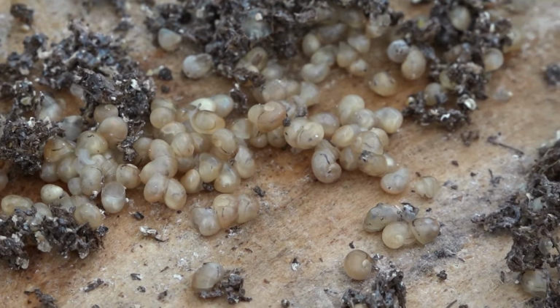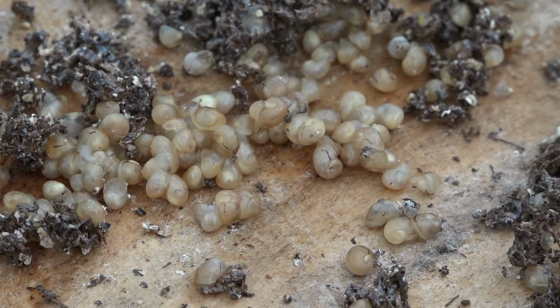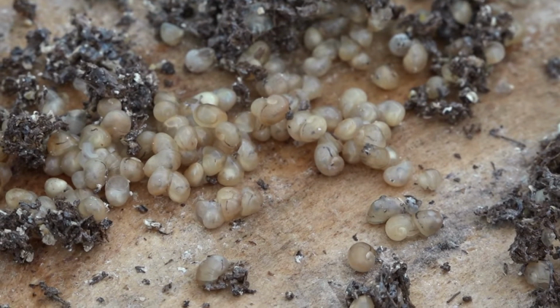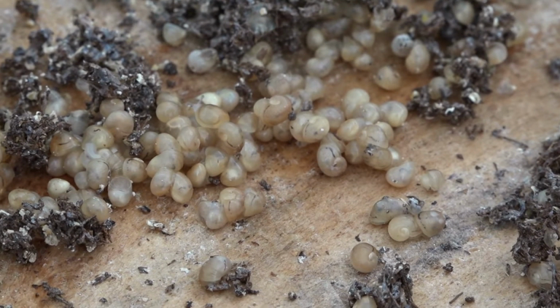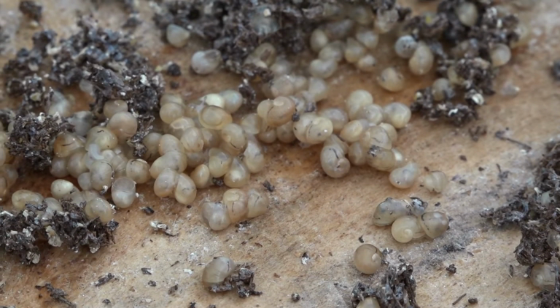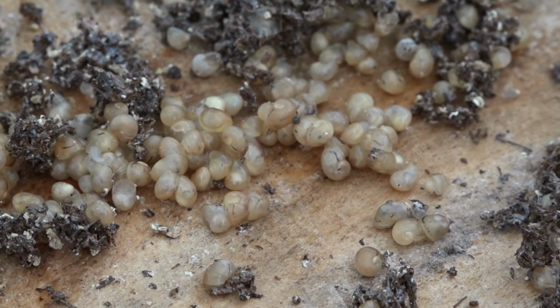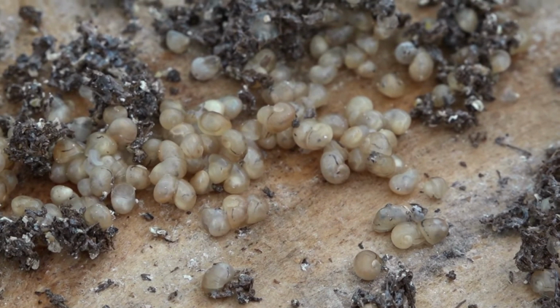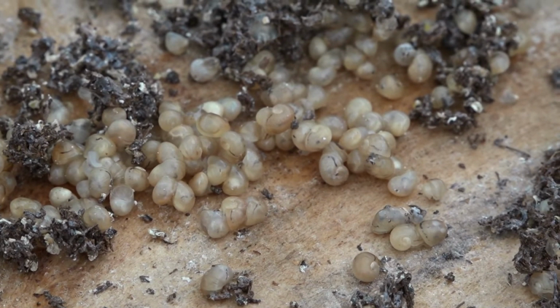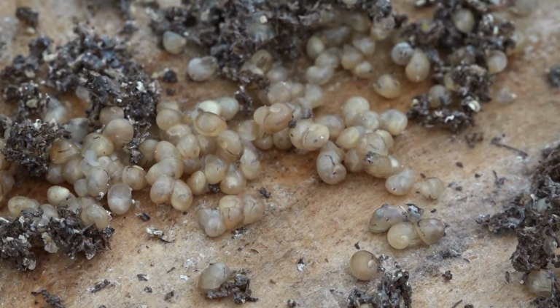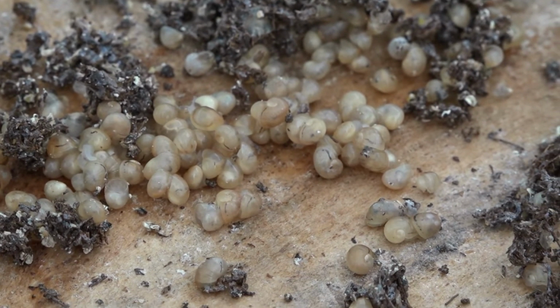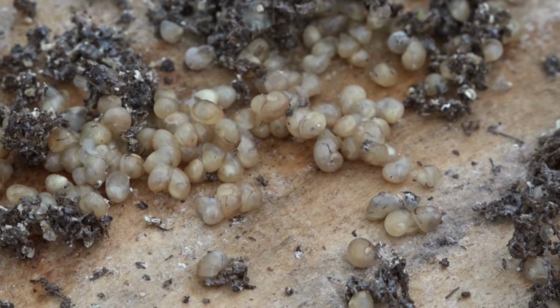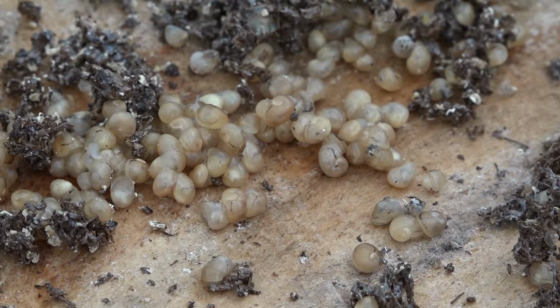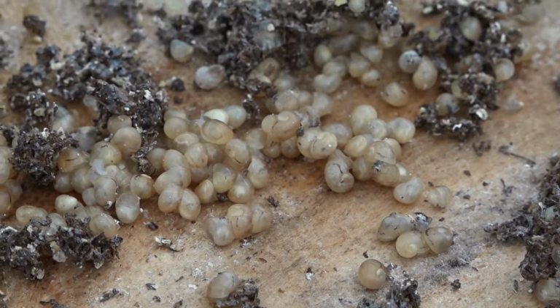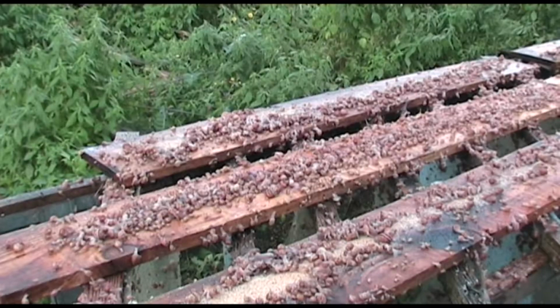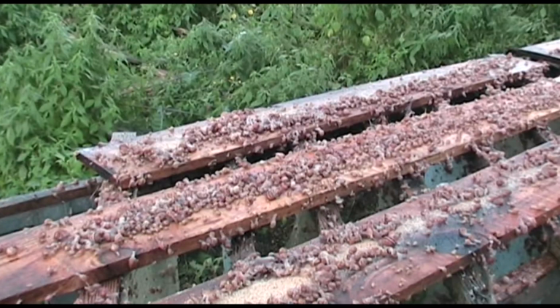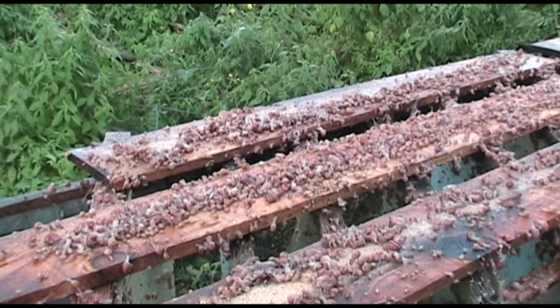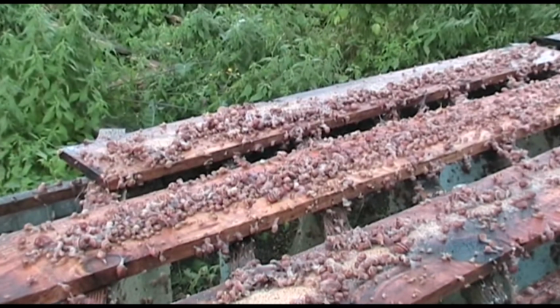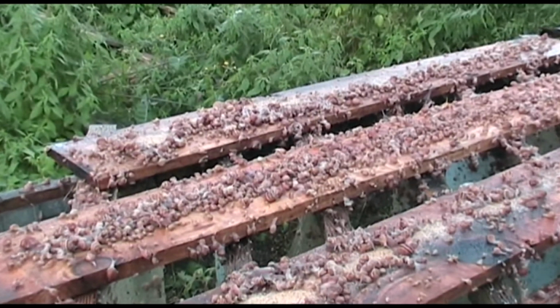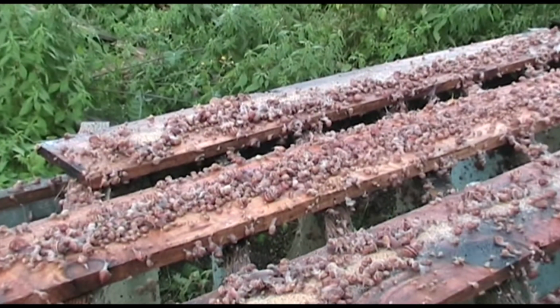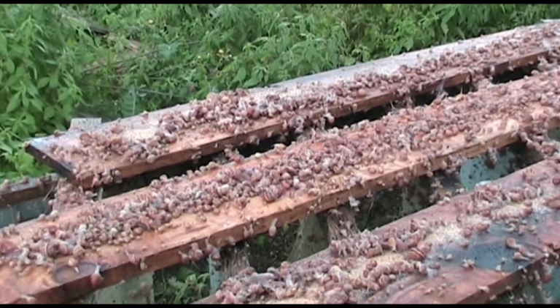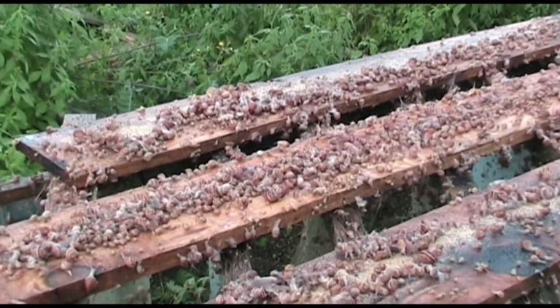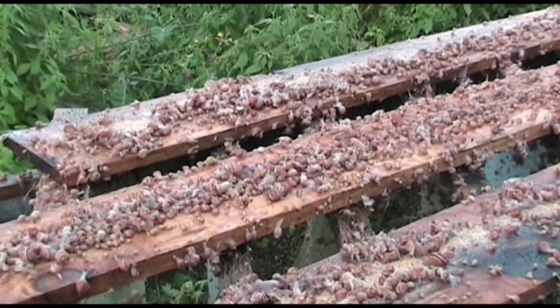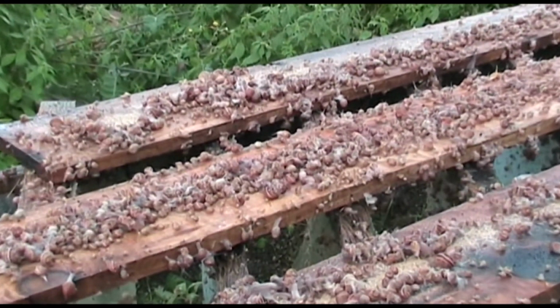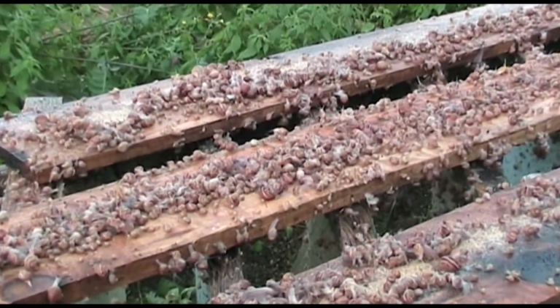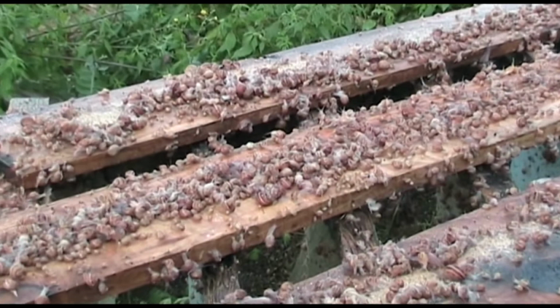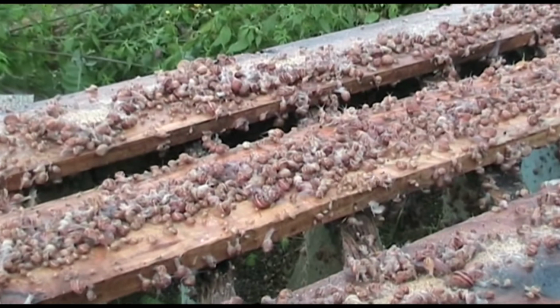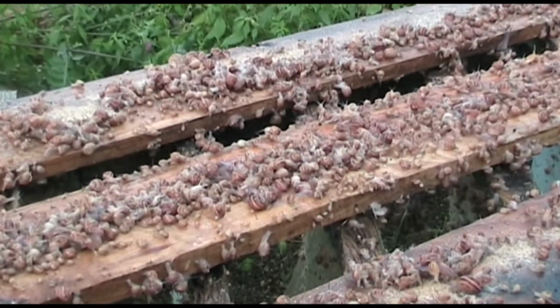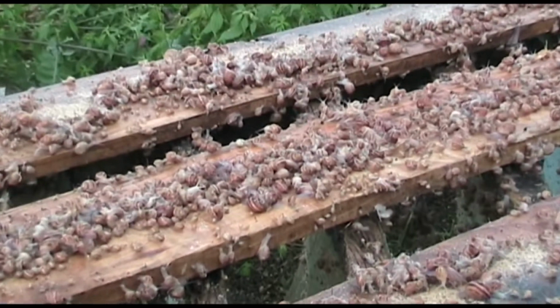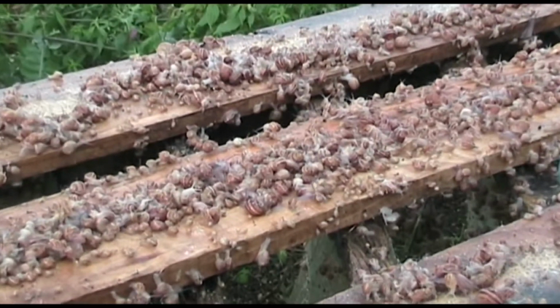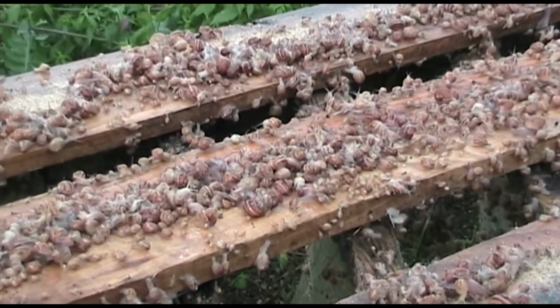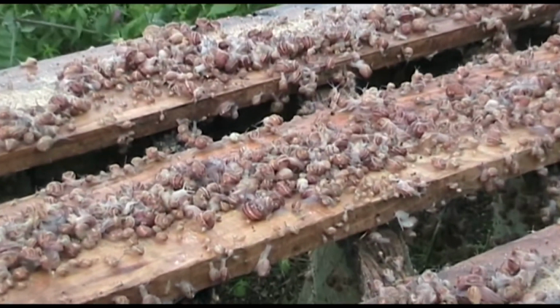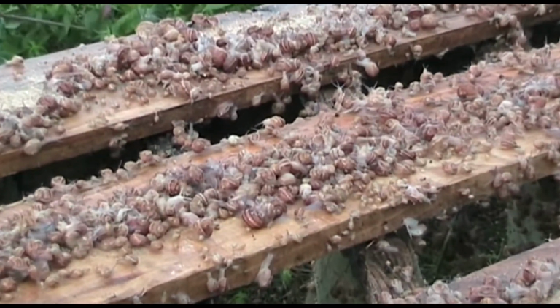Placés en parc et nourris aux céréales broyées, leur croissance est assez rapide jusqu'au moment de la commercialisation.